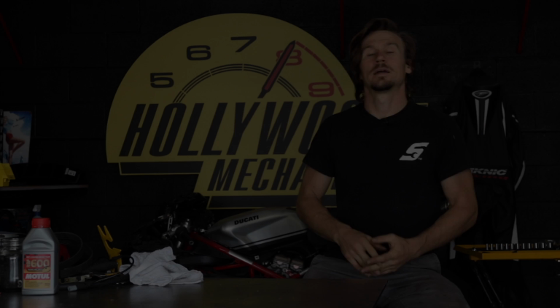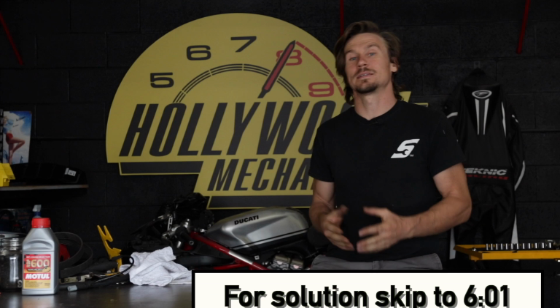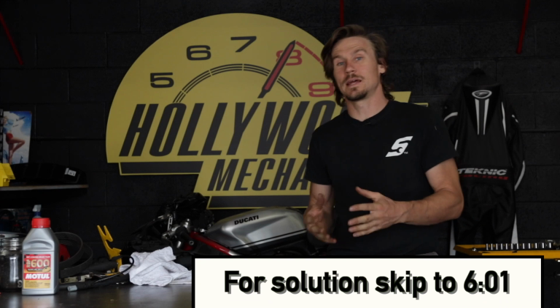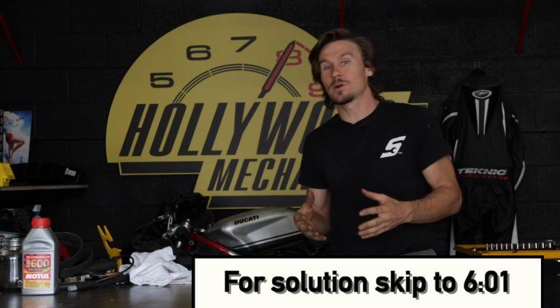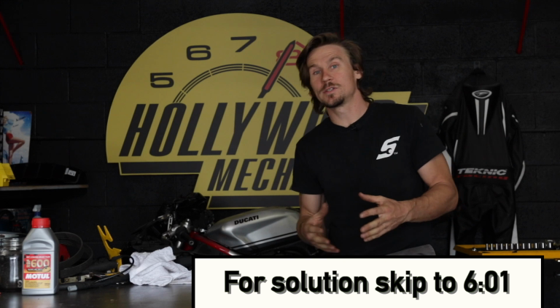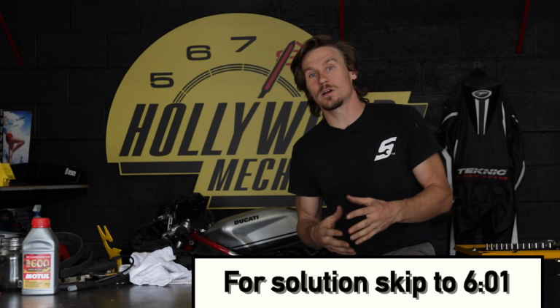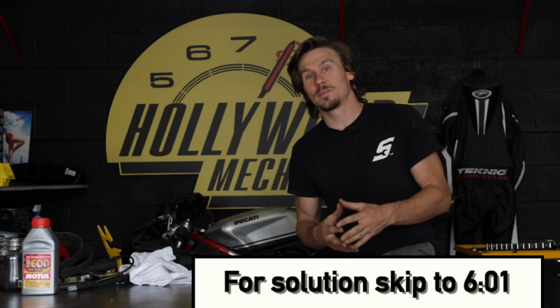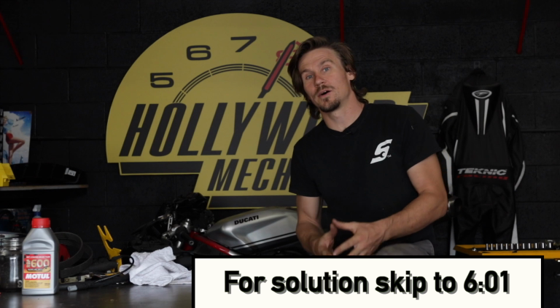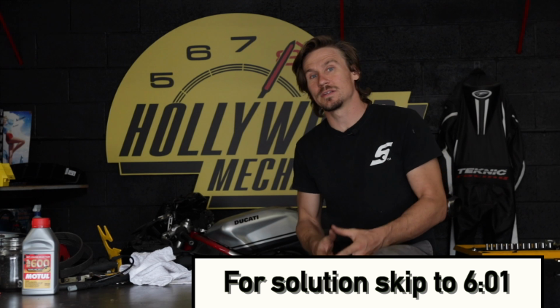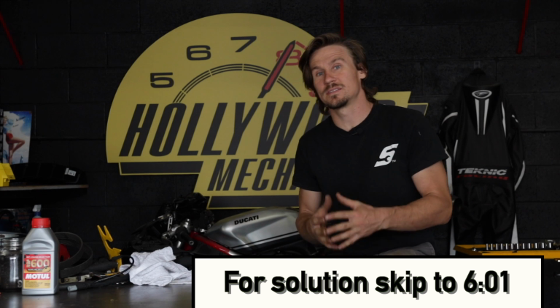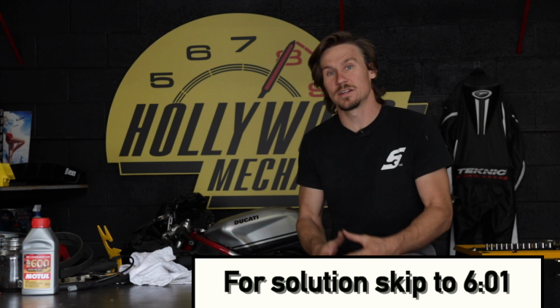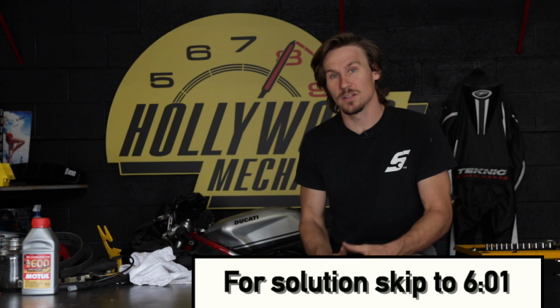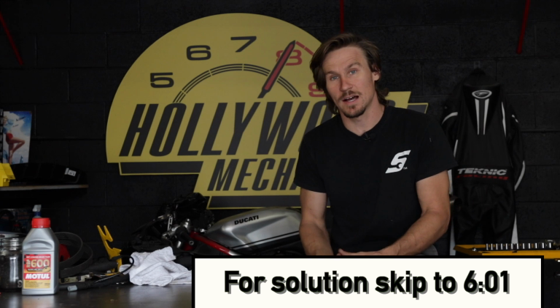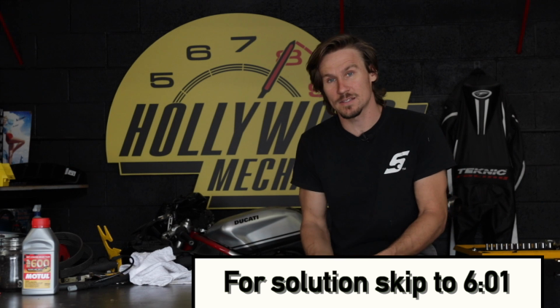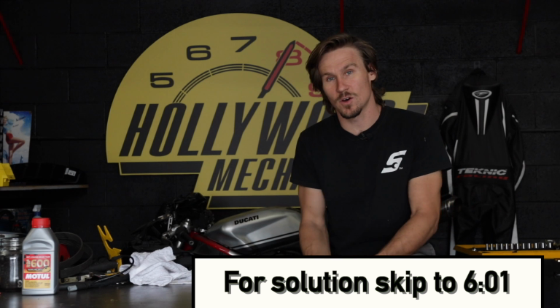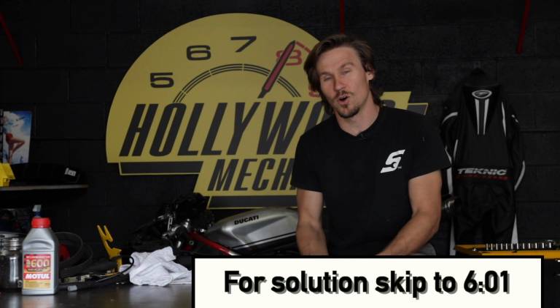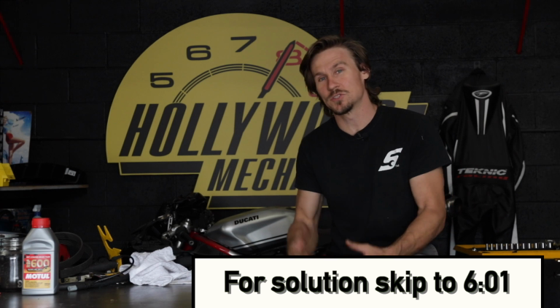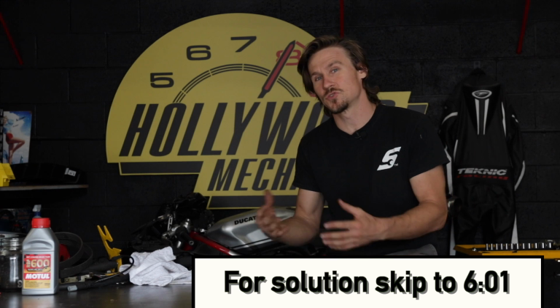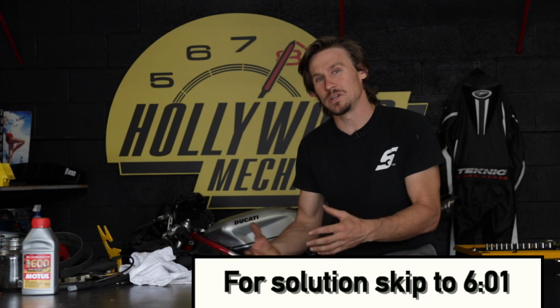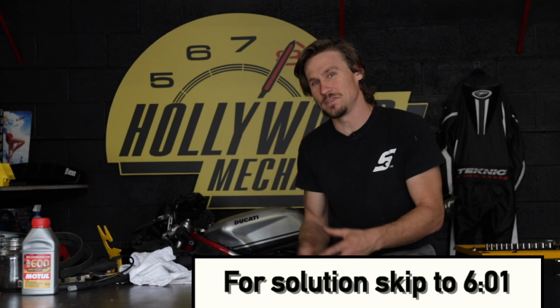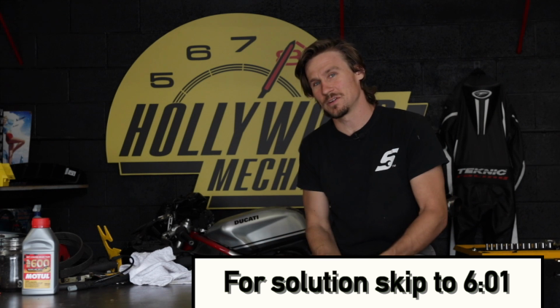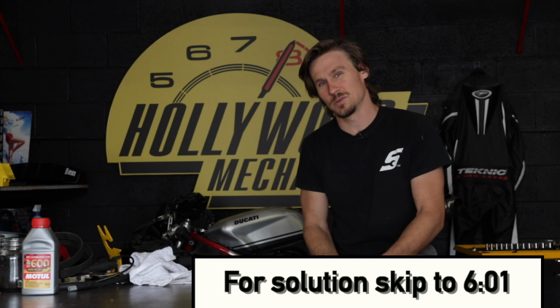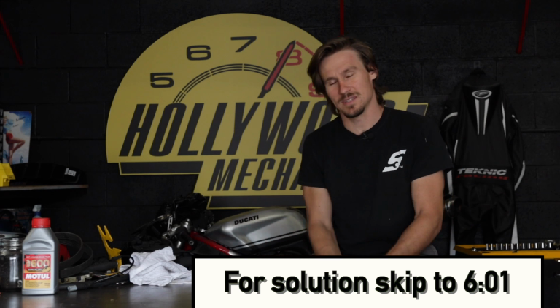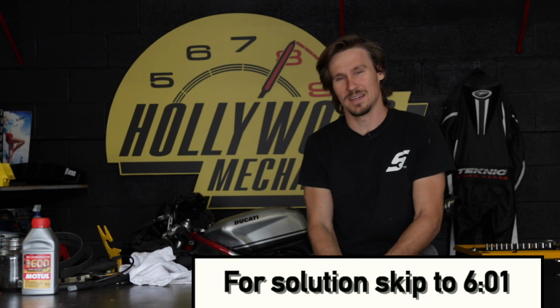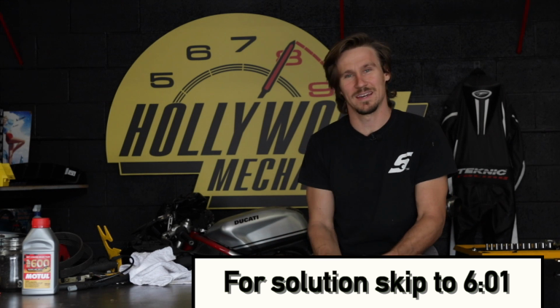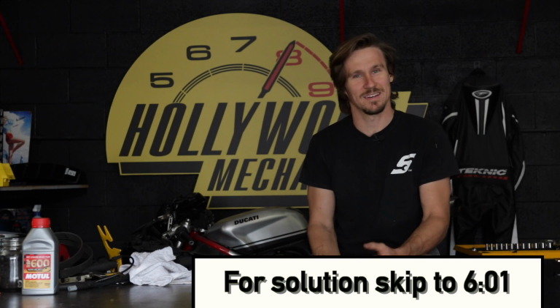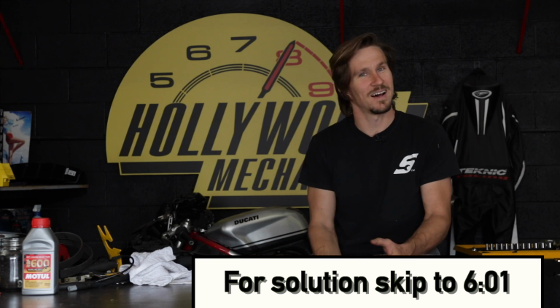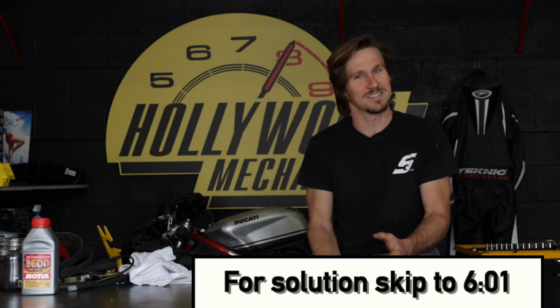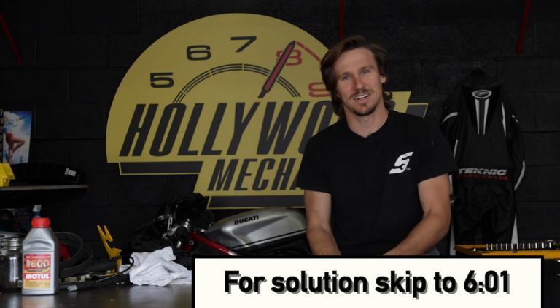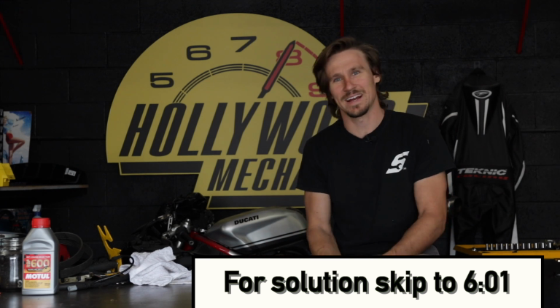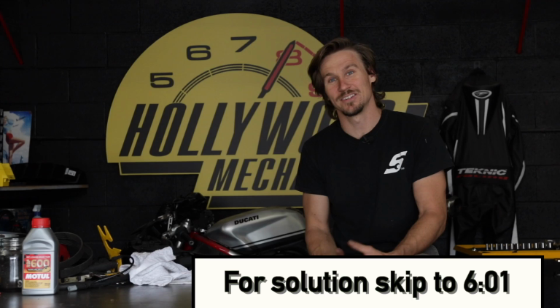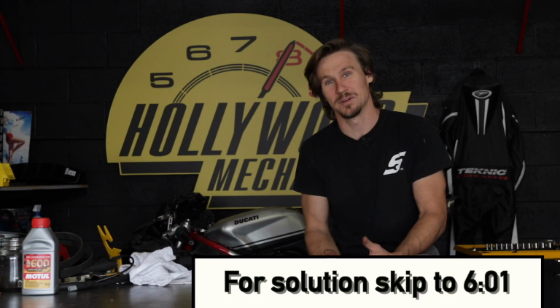Guys, today we're going to be talking about center locks on street vehicles, and honestly, they're kind of dumb.